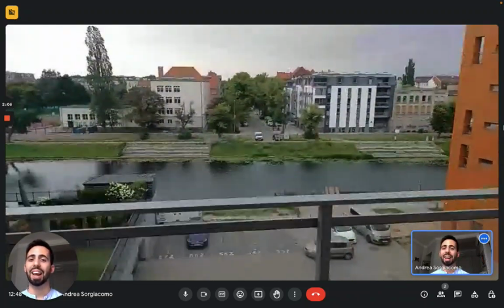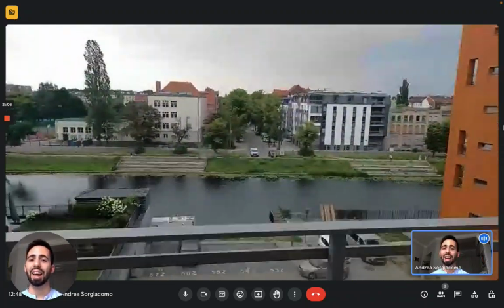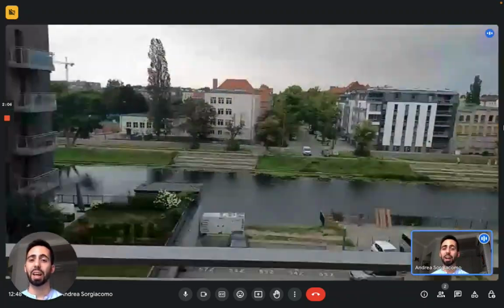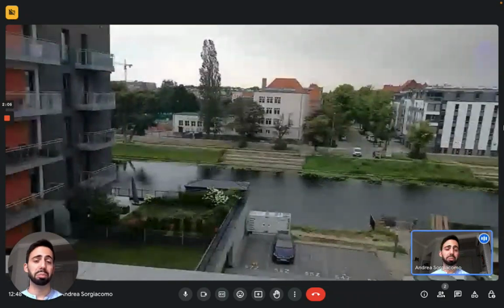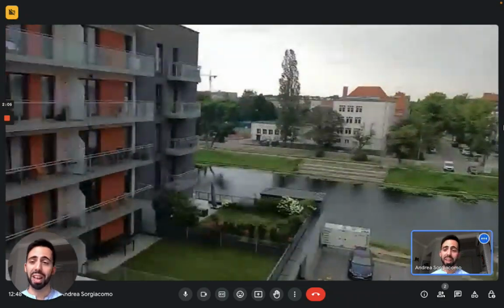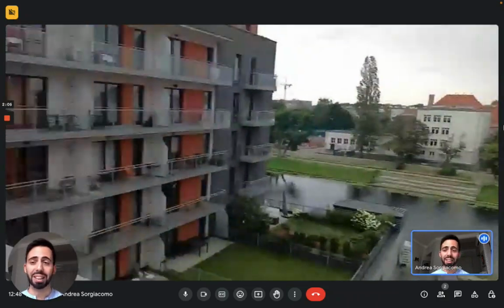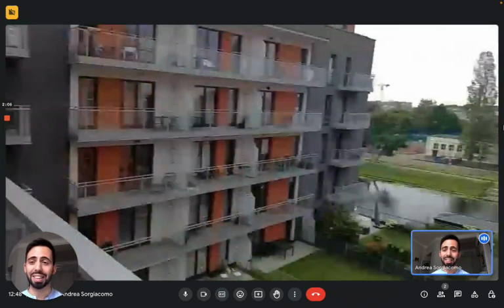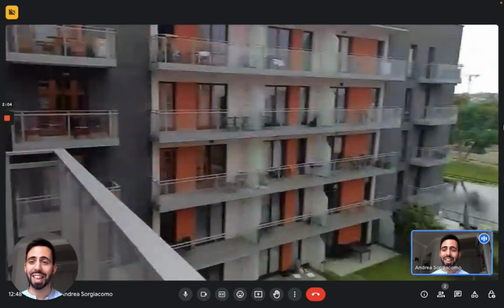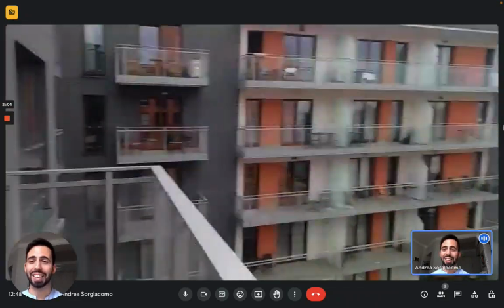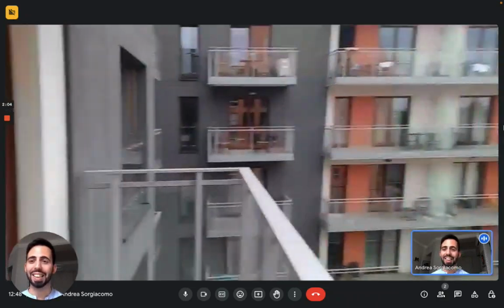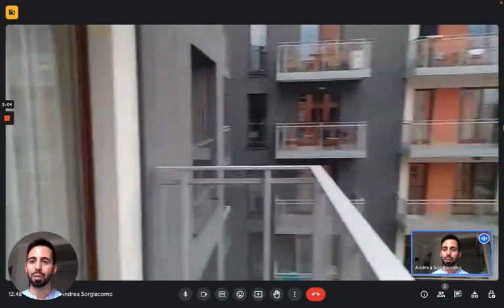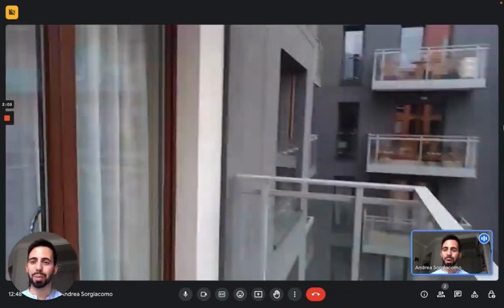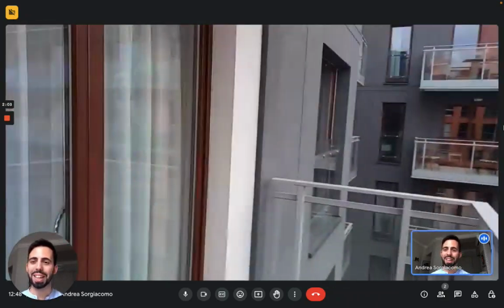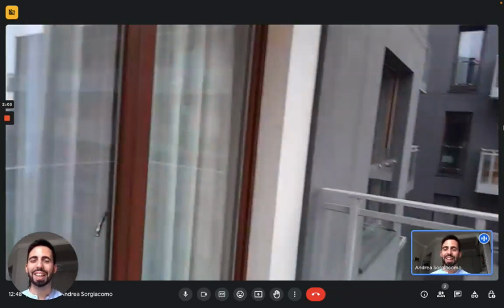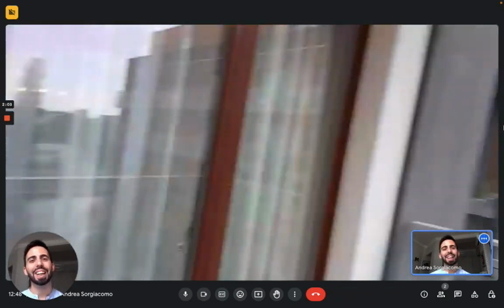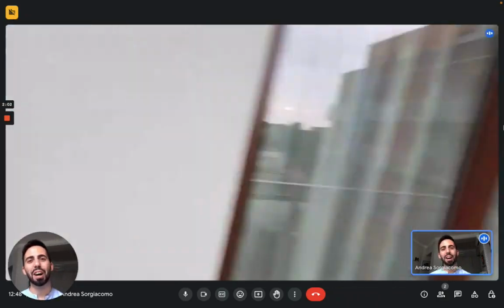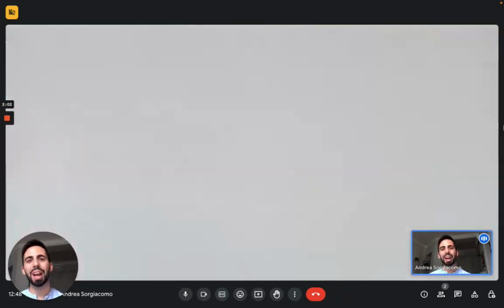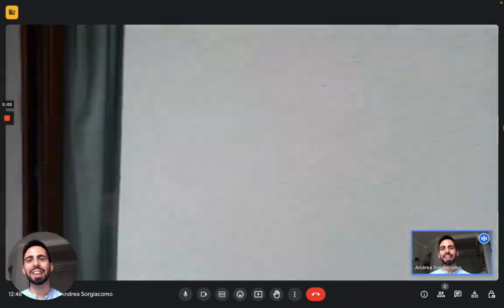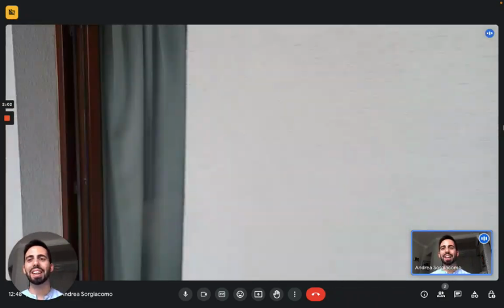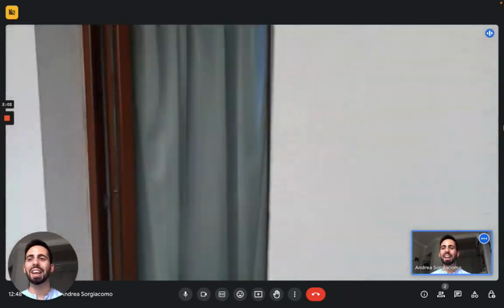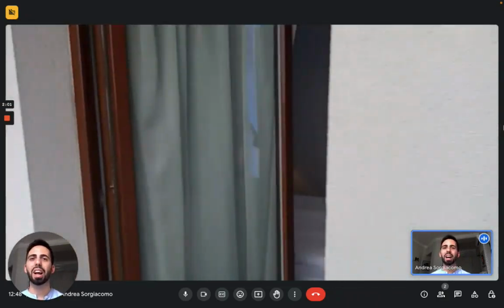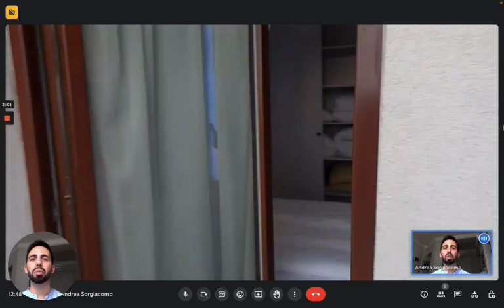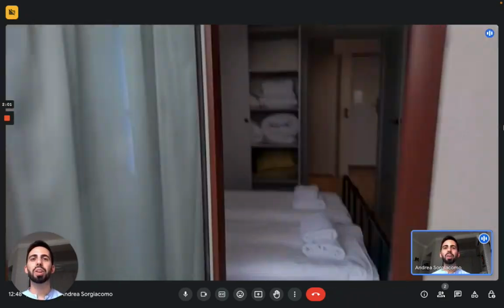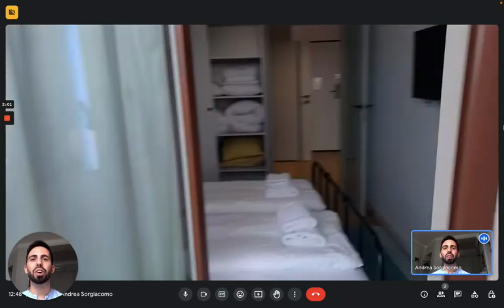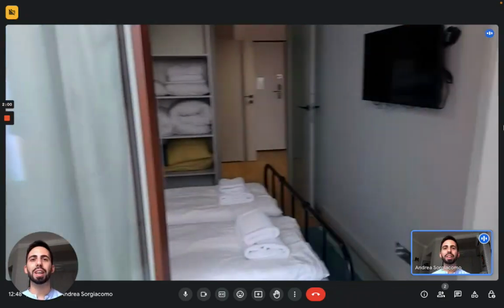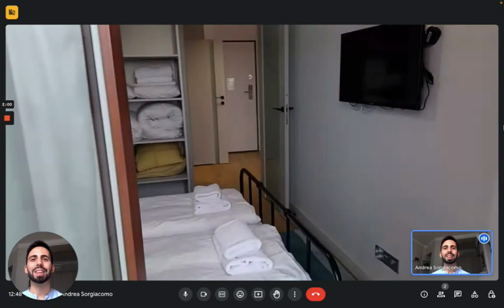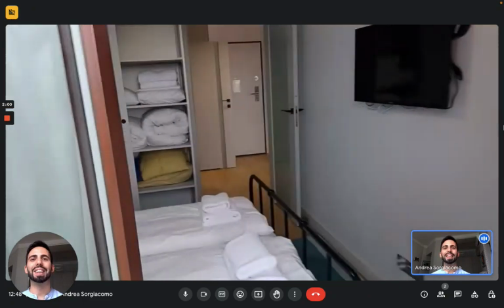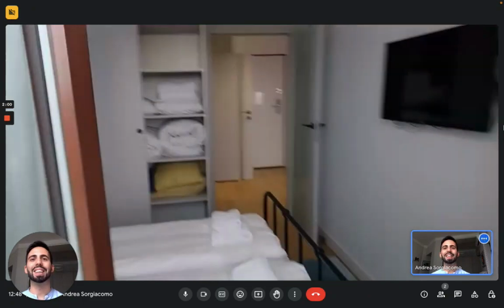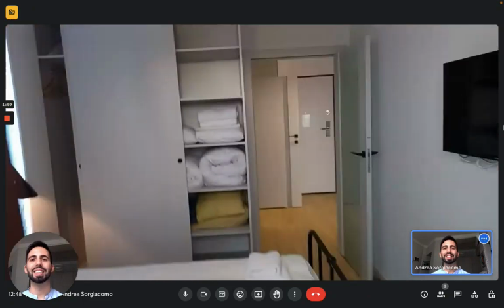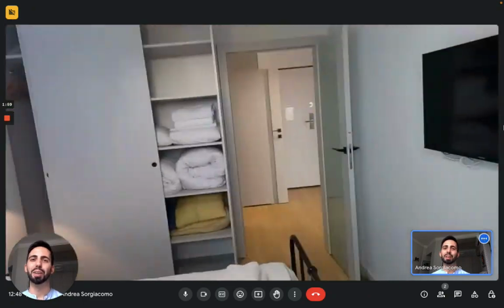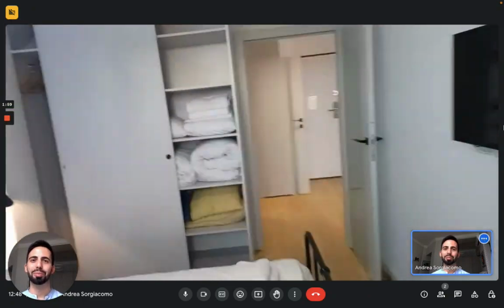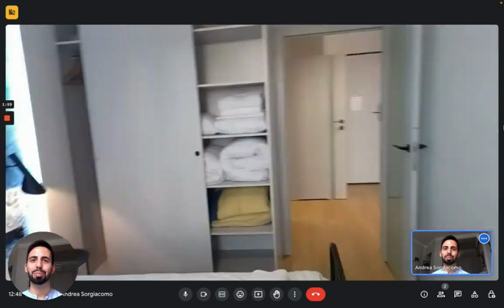And this is it guys. This is the apartment. I hope you liked it and I hope you will enjoy your time in Gdansk. Bye!